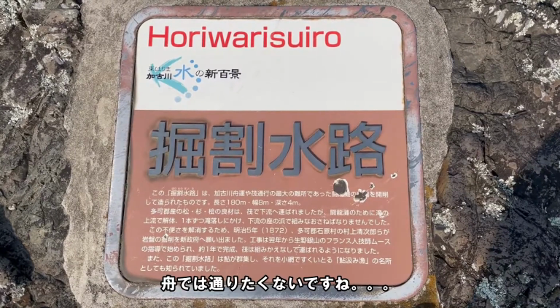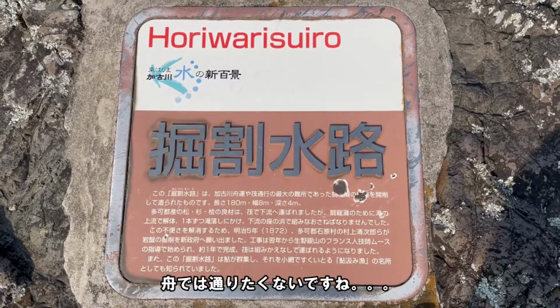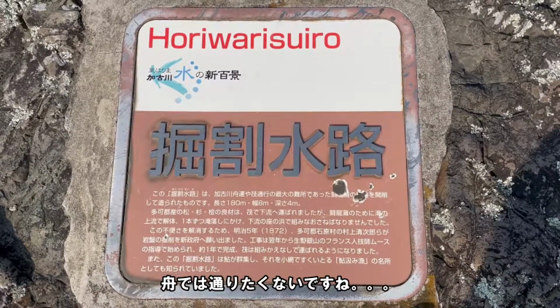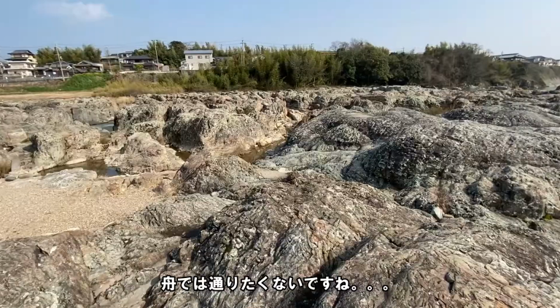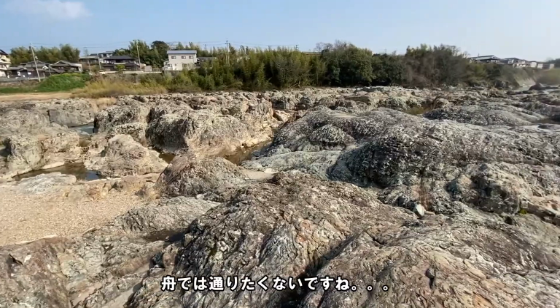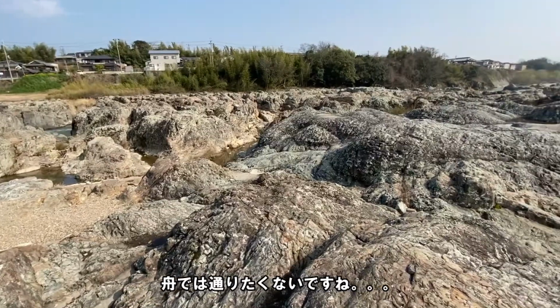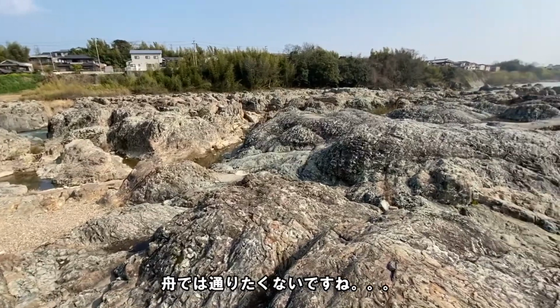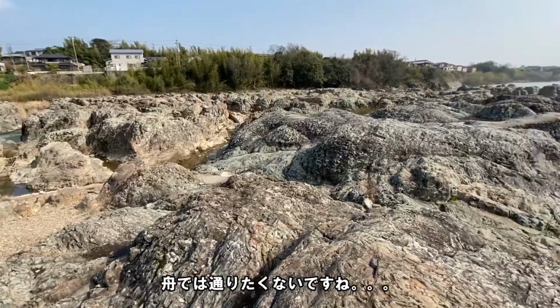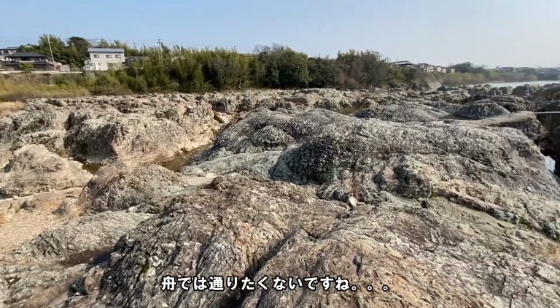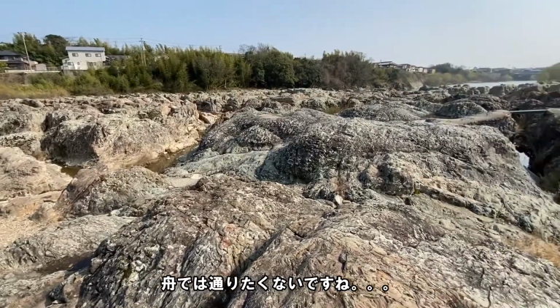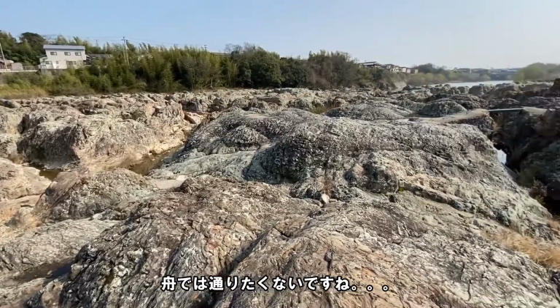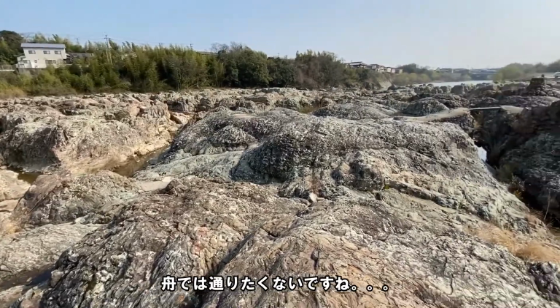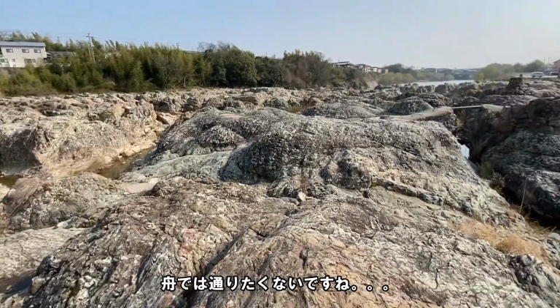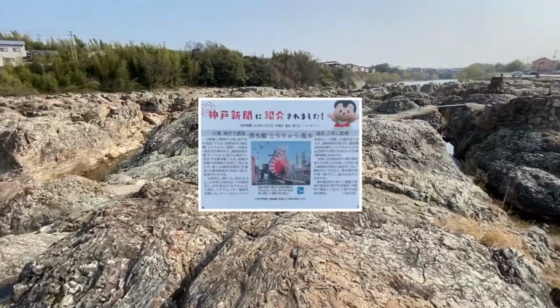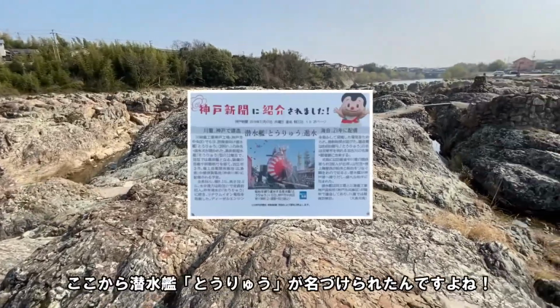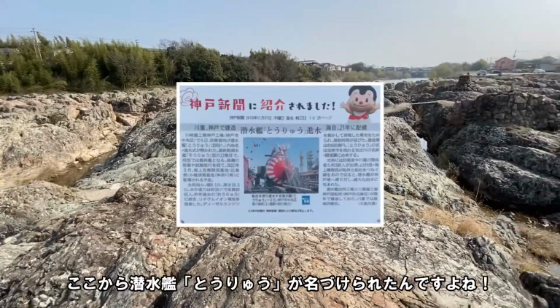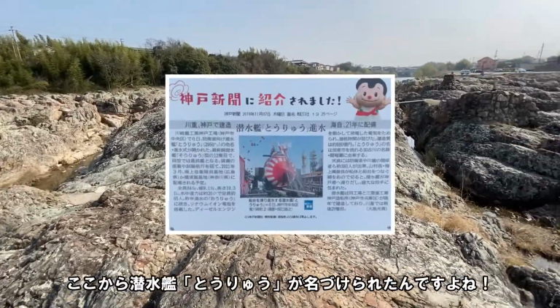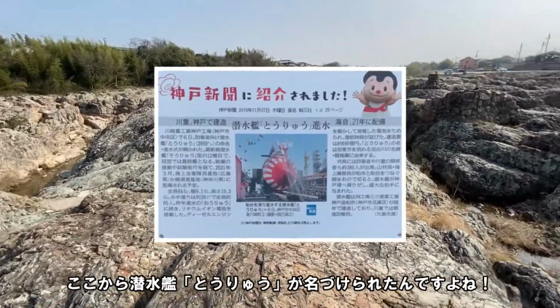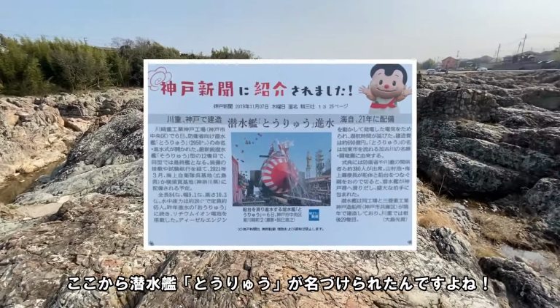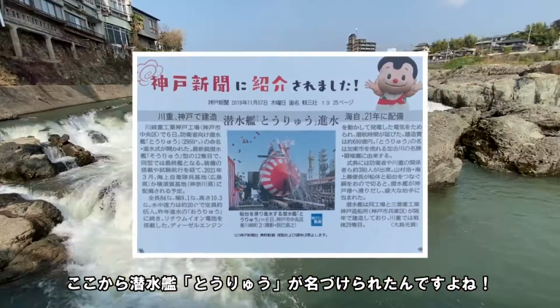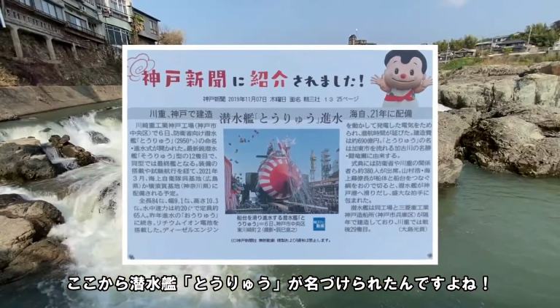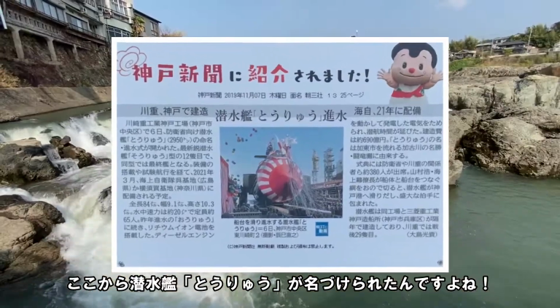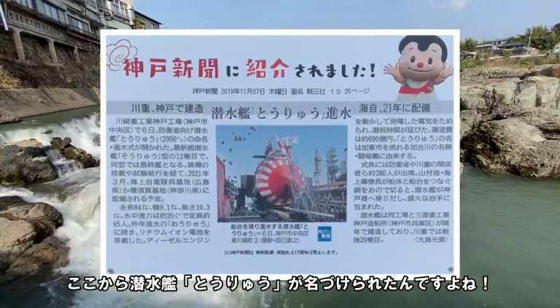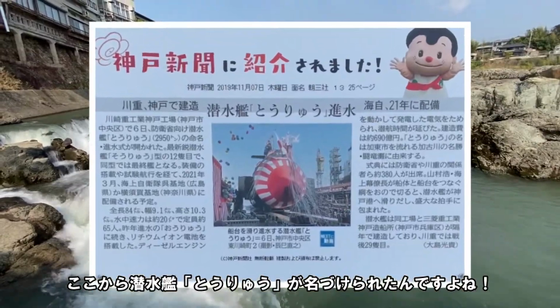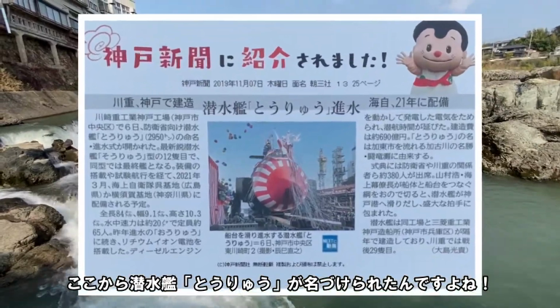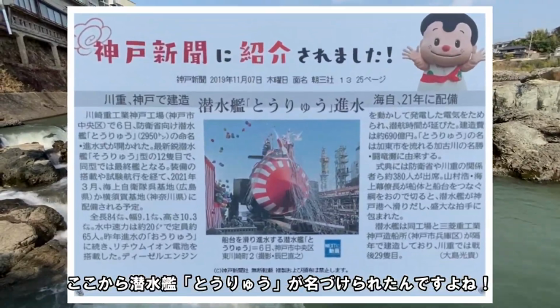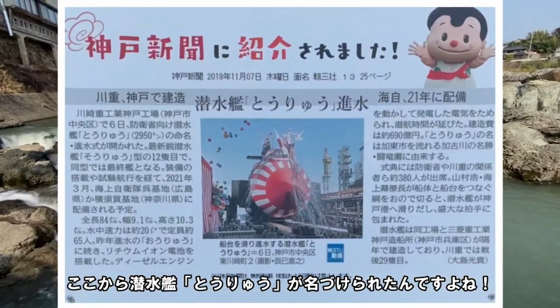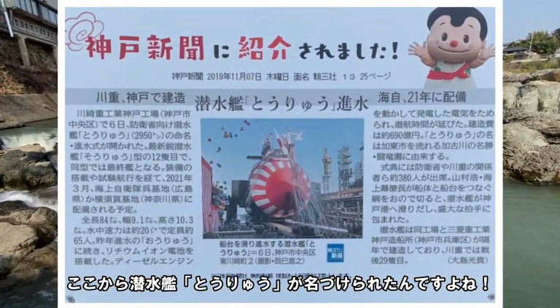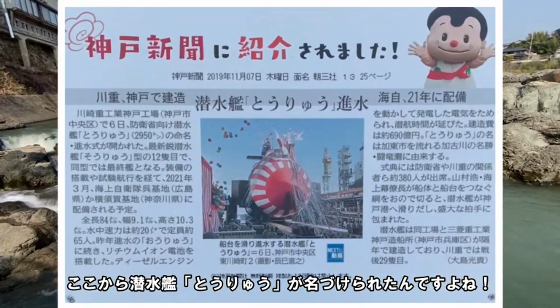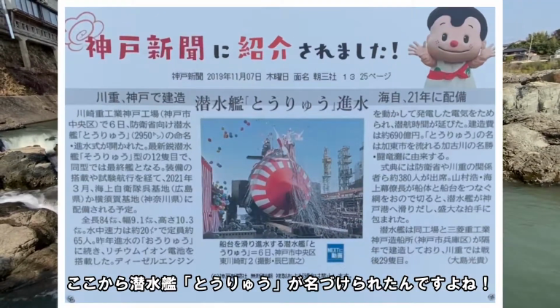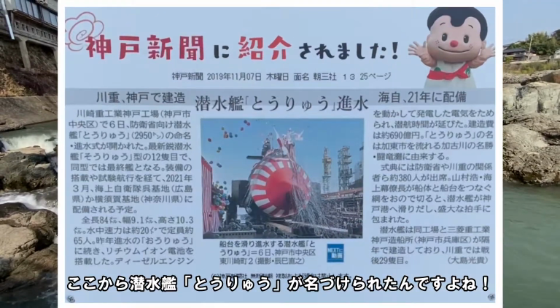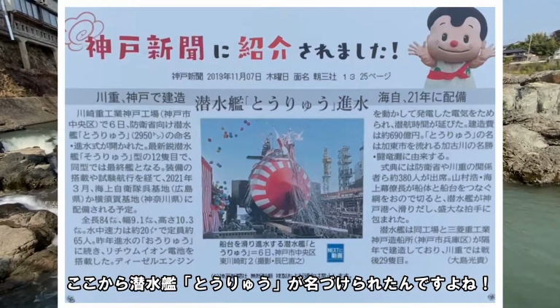ここは東流などで祈願がいっぱいあり、川の流れは激流や滝を形成しています。航行の難所としても知られていました。ここを船では通りたくないですね。そういえば、ここから潜水艦「東流」が名付けられたんですよね。